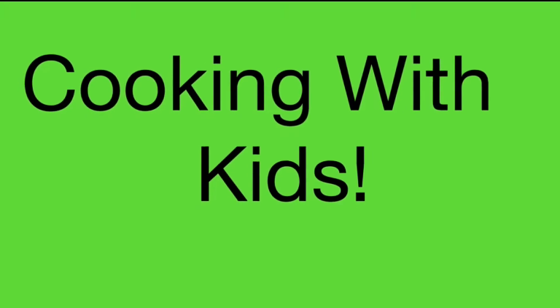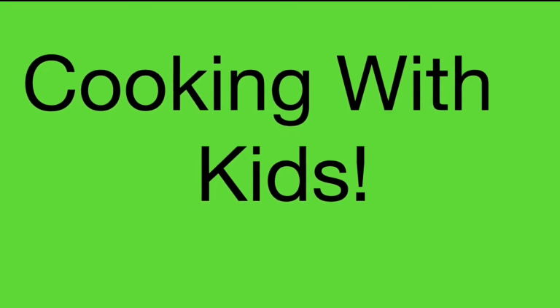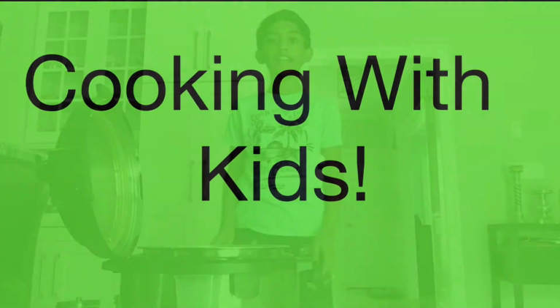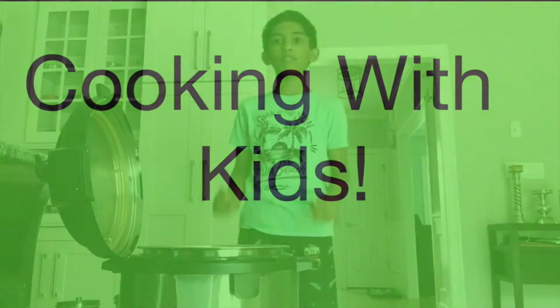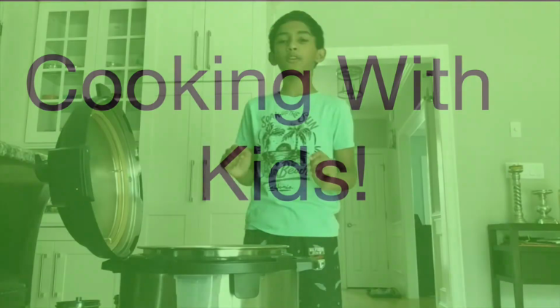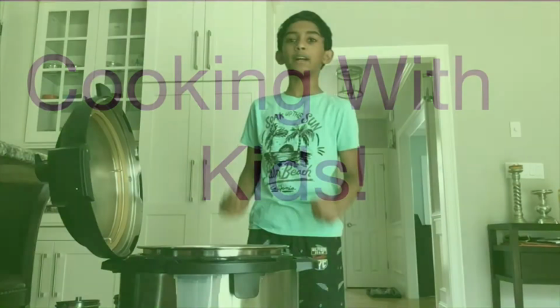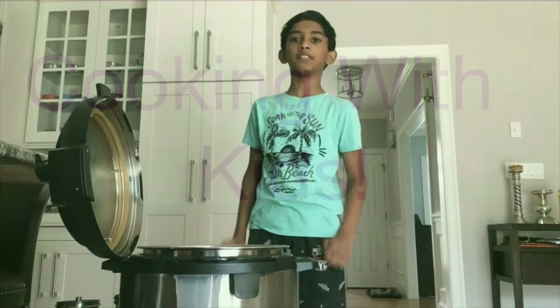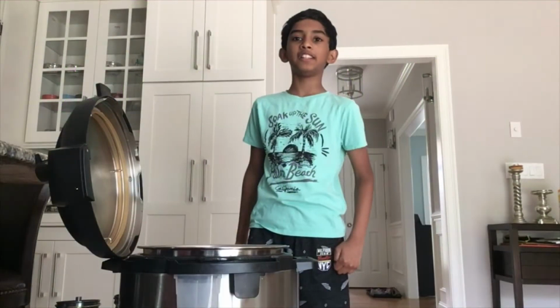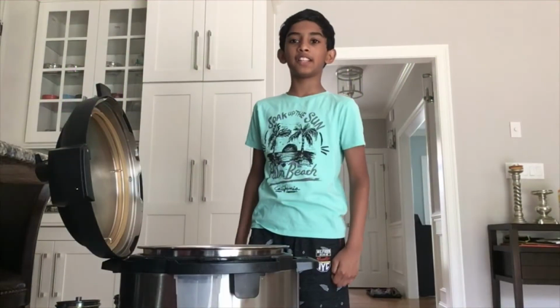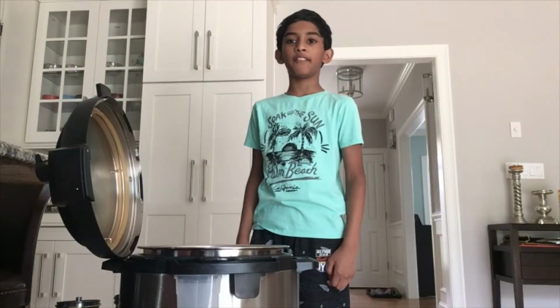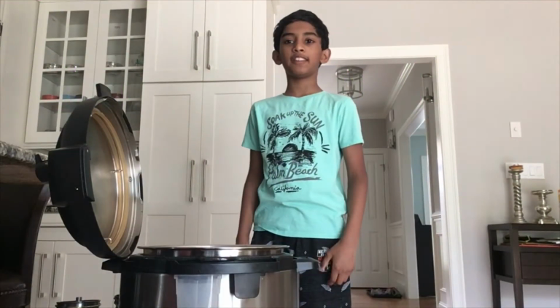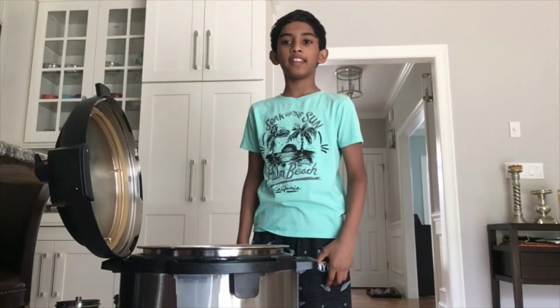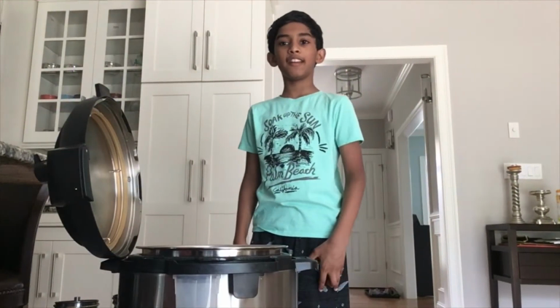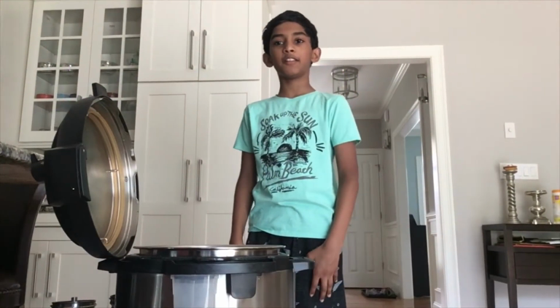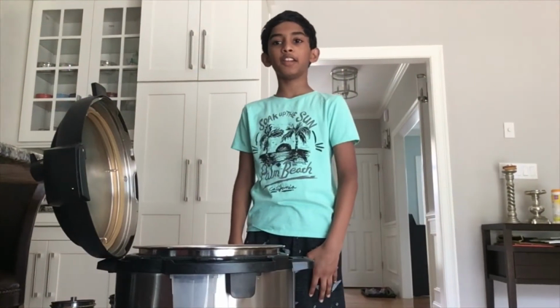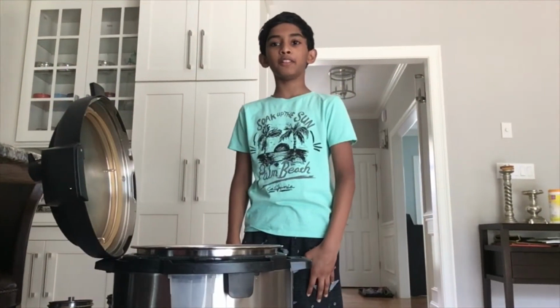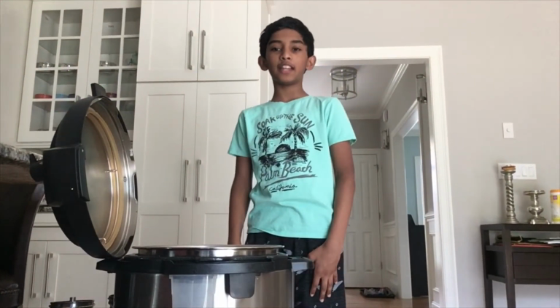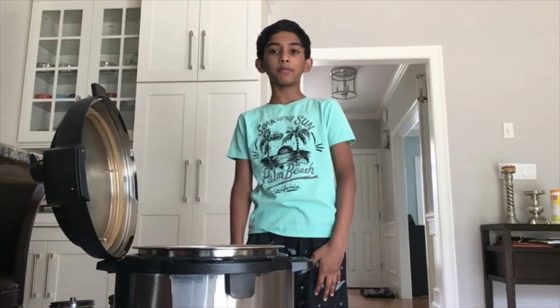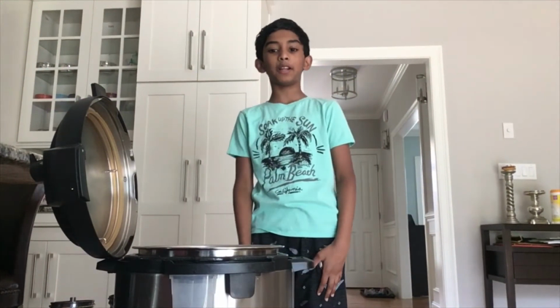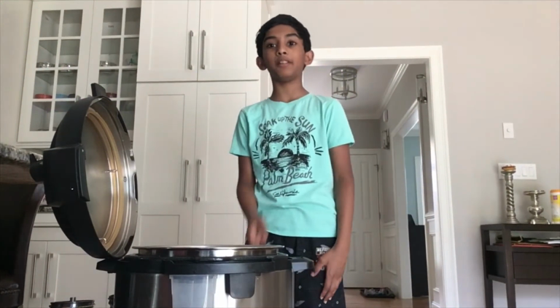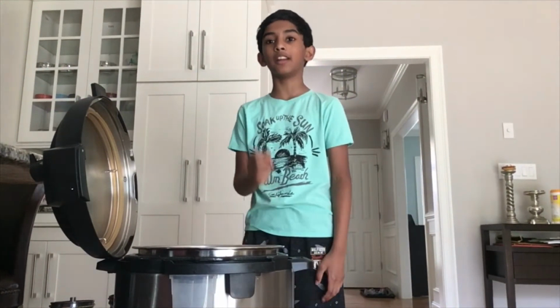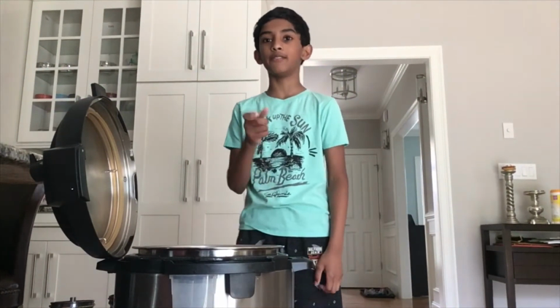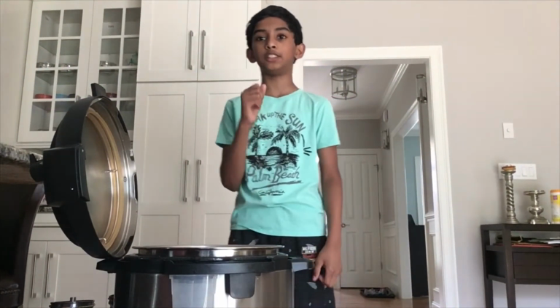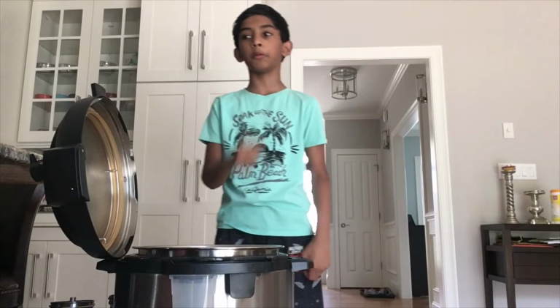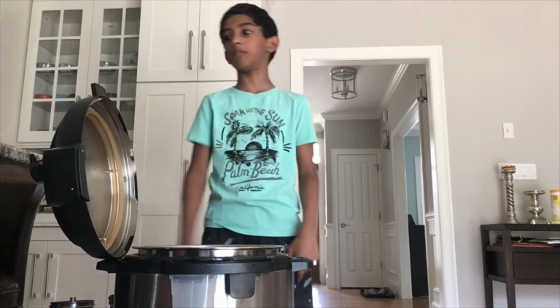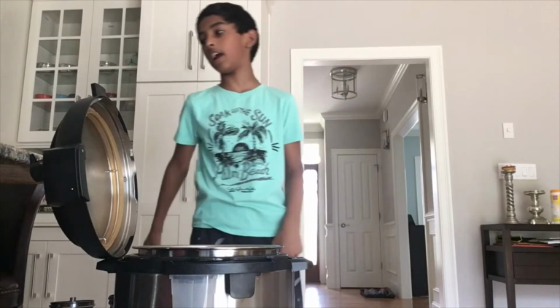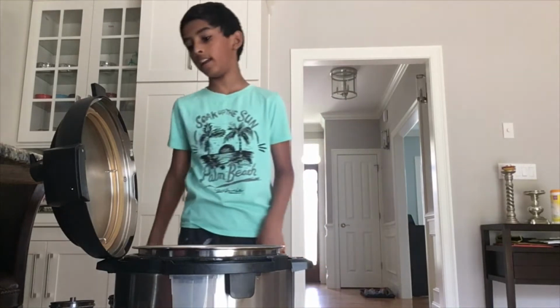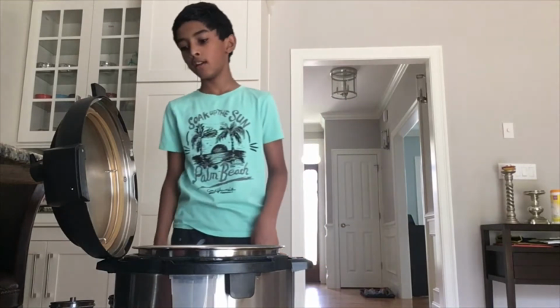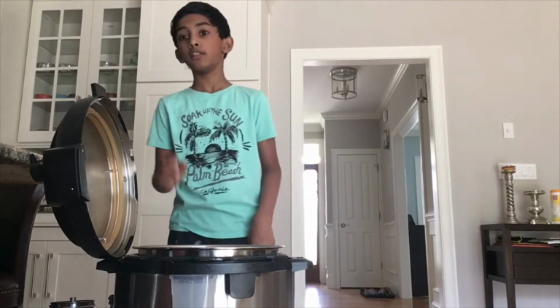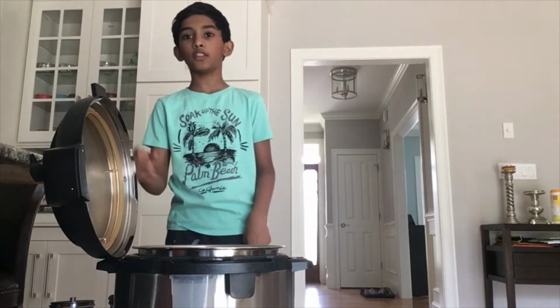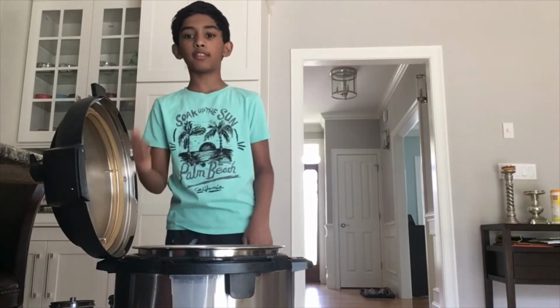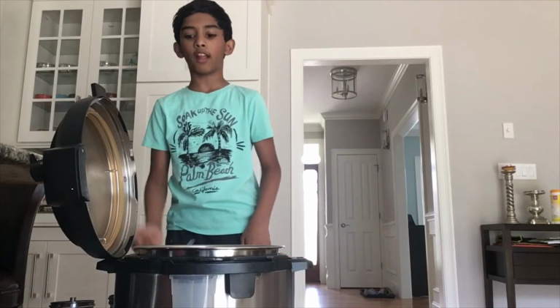Hi guys, welcome back to ADEC TV. Today on Cooking with Kids, we're going to be cooking vegetable biryani. So let's start.